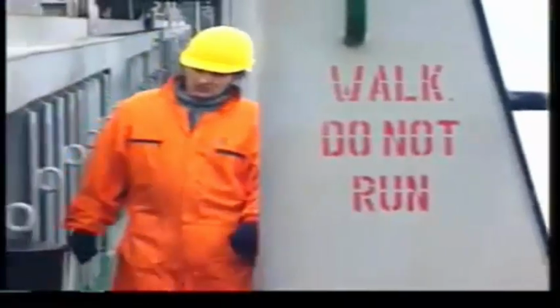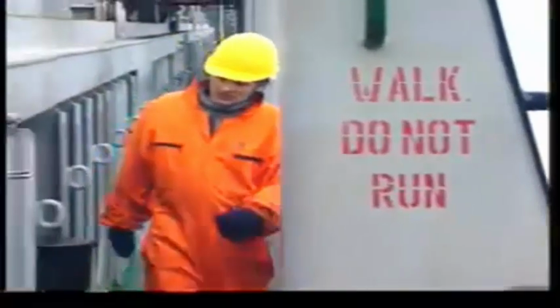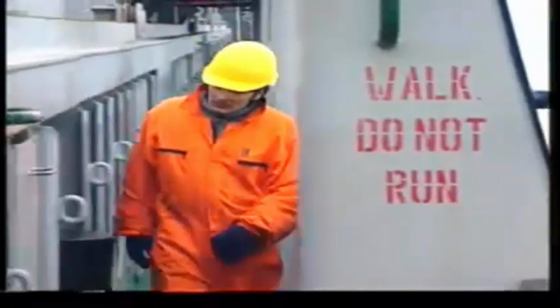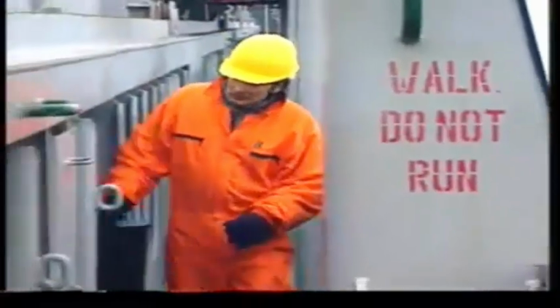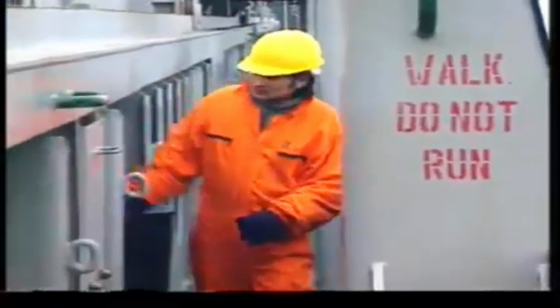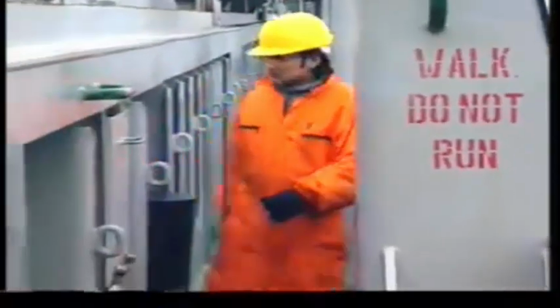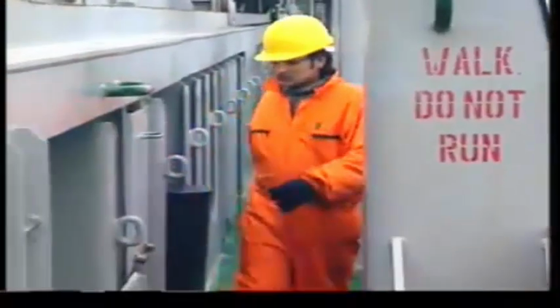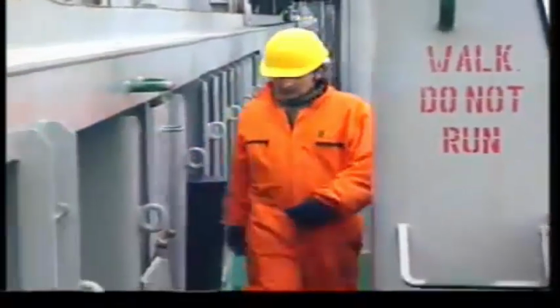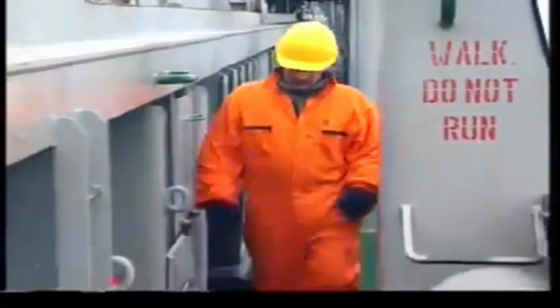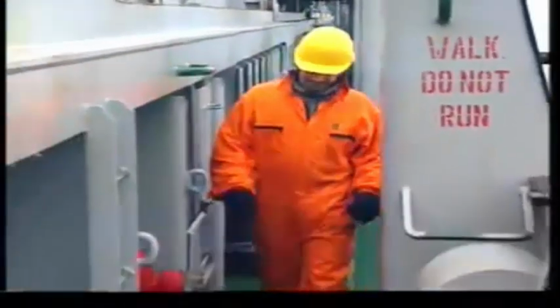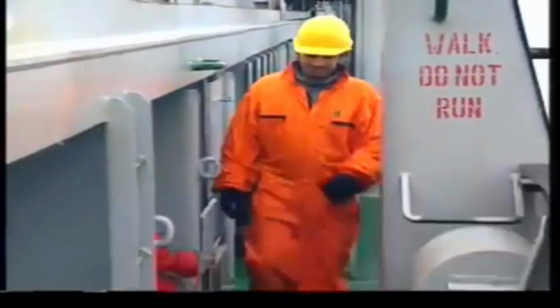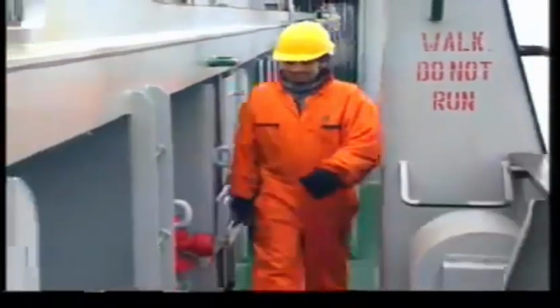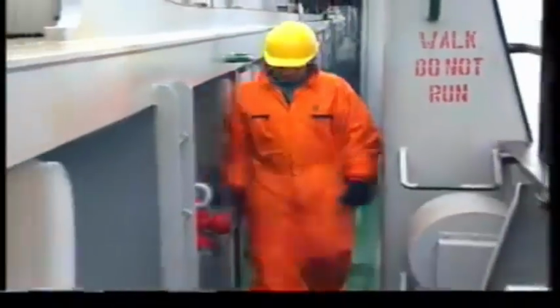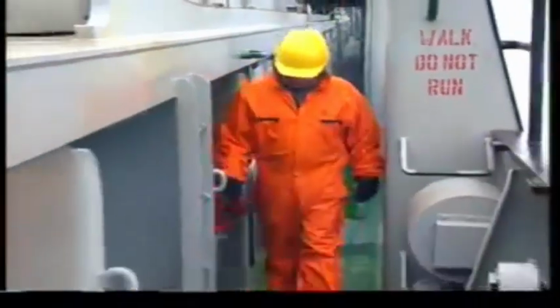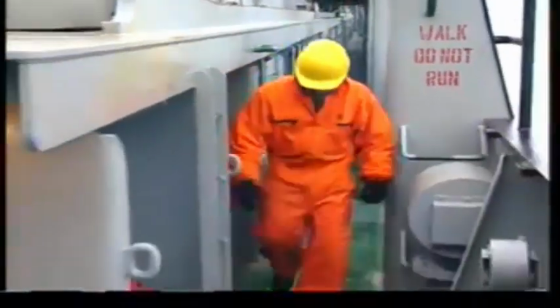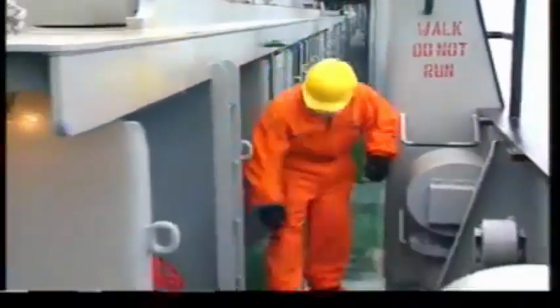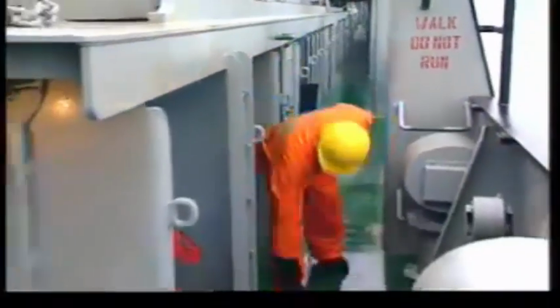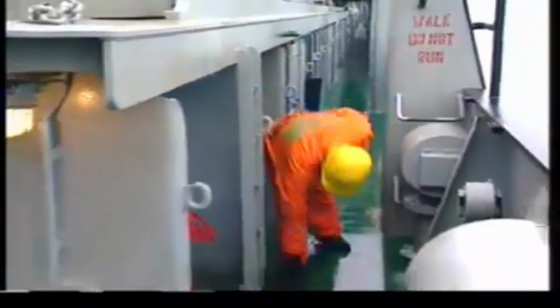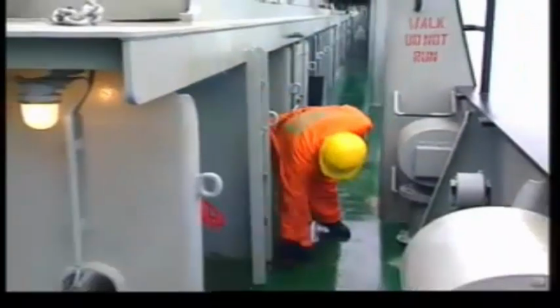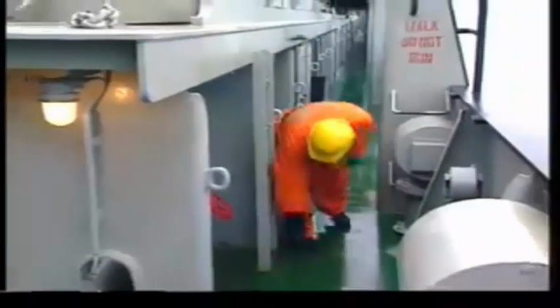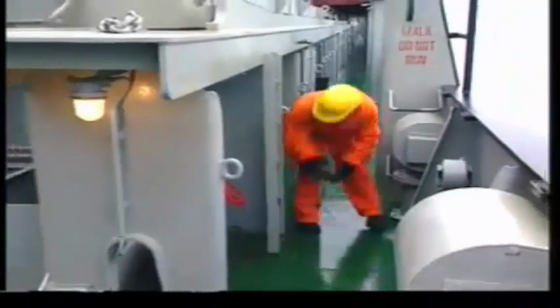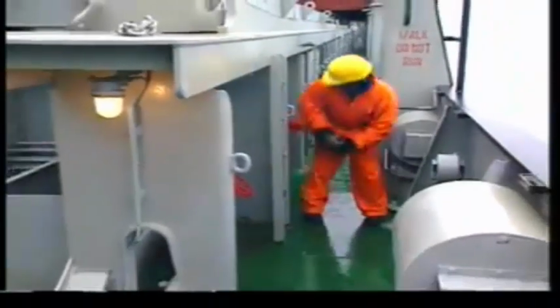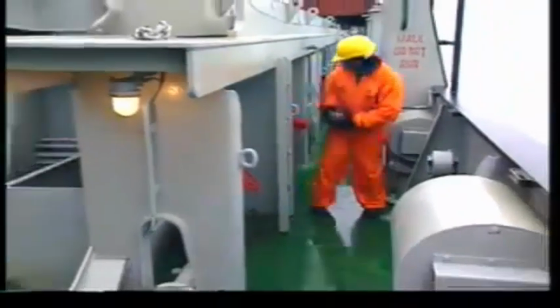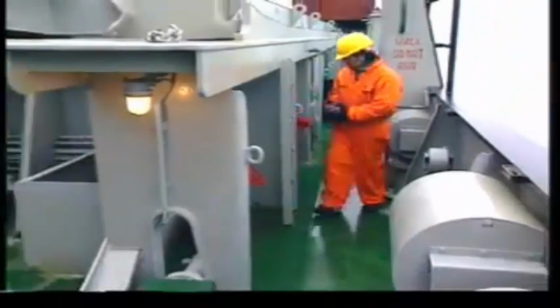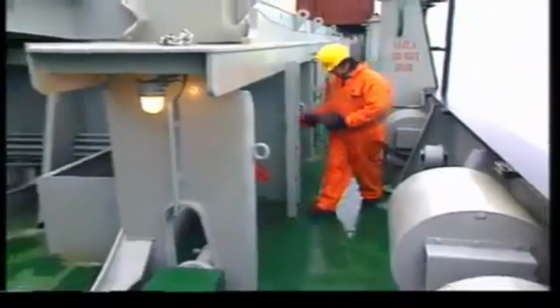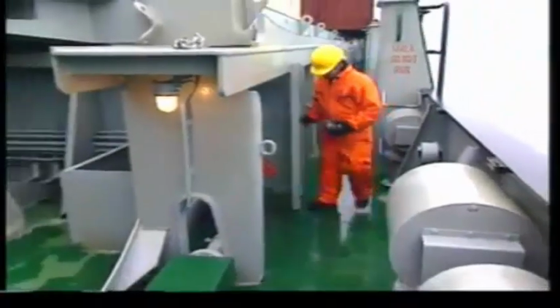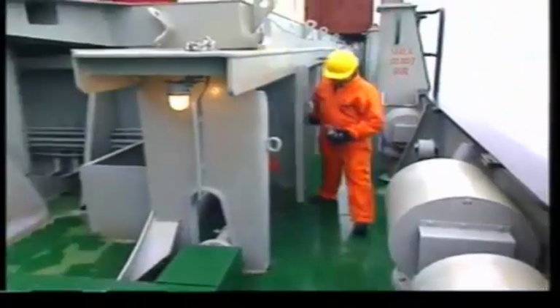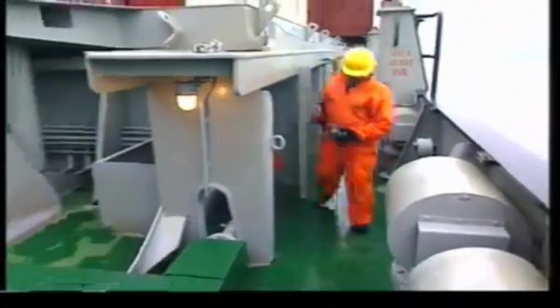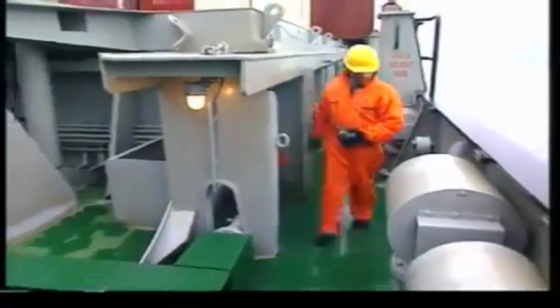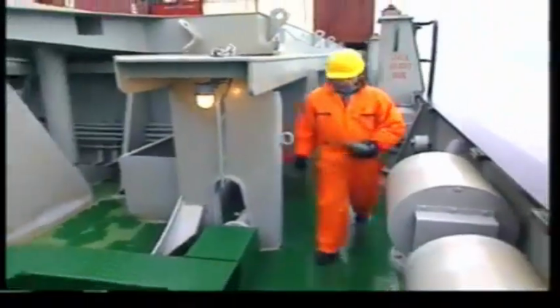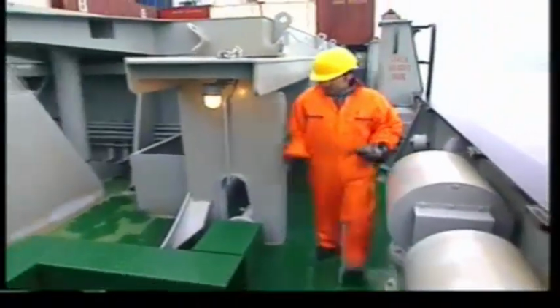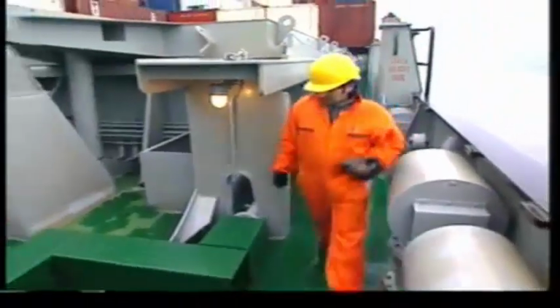All access routes should be kept clear of obstructions. Report any obstructions to your supervisor.